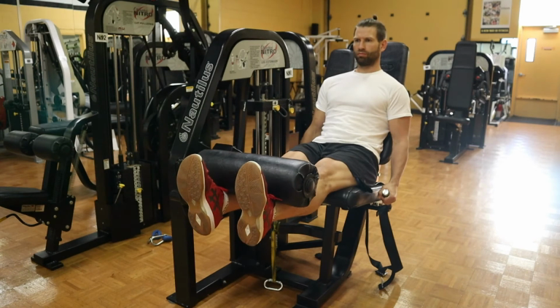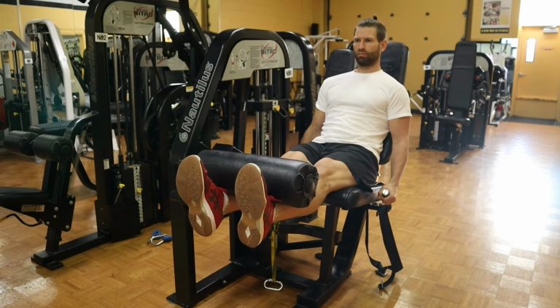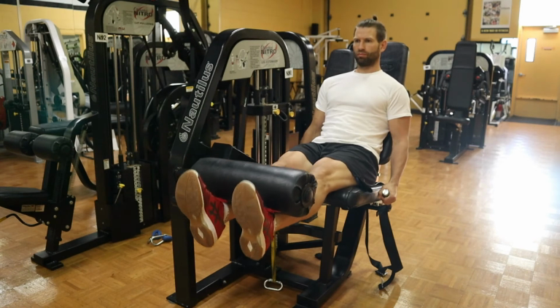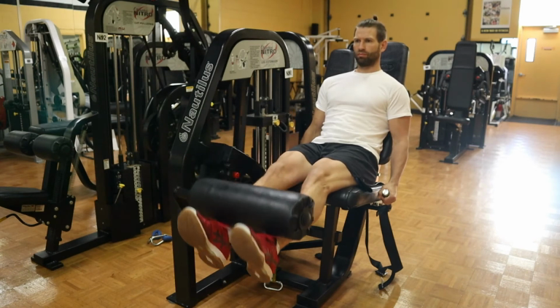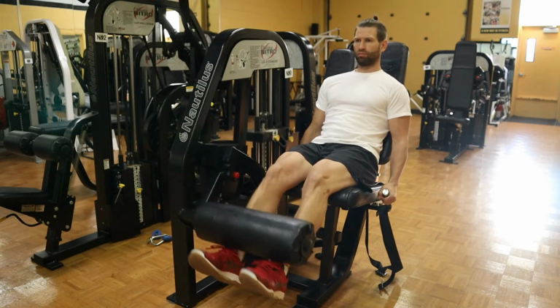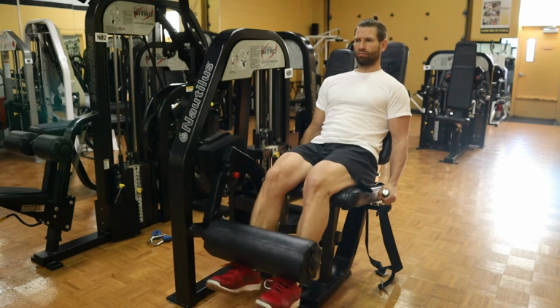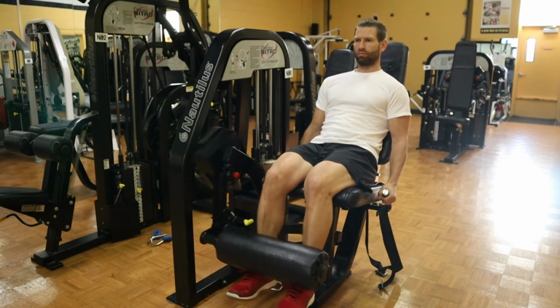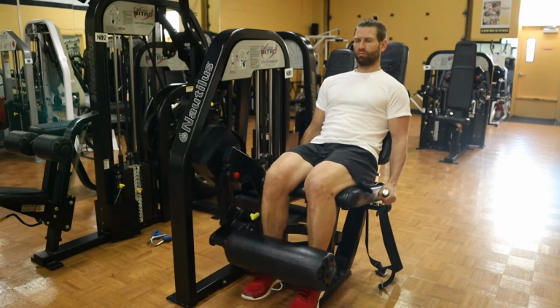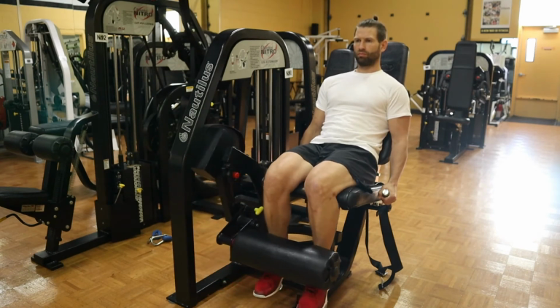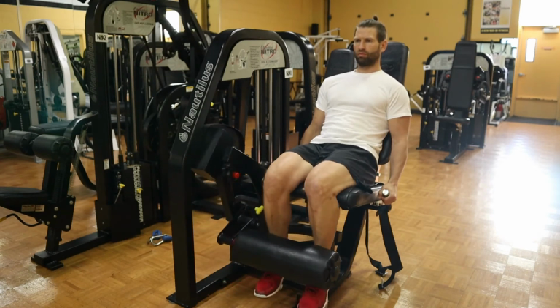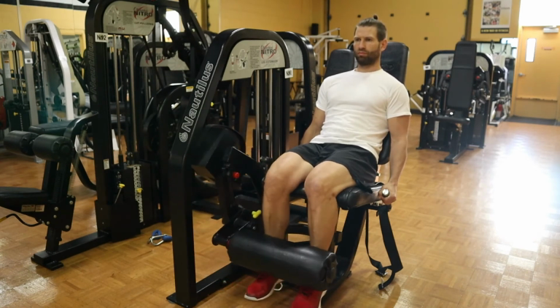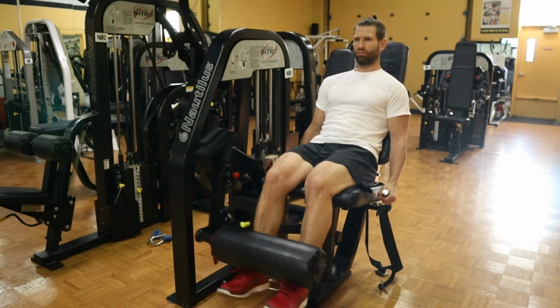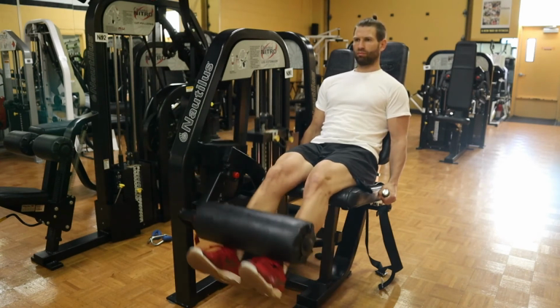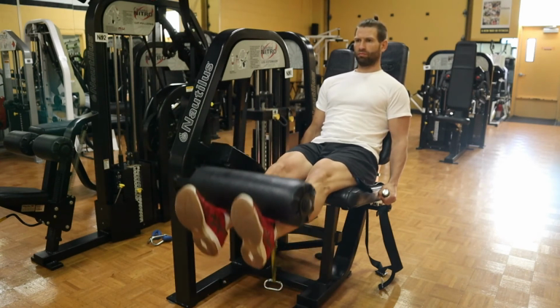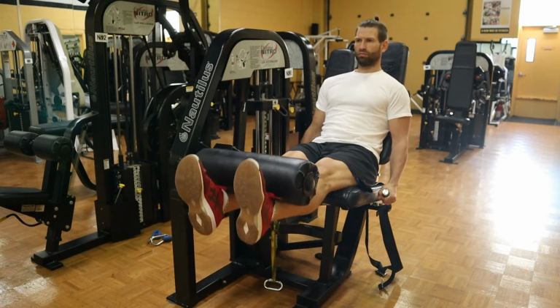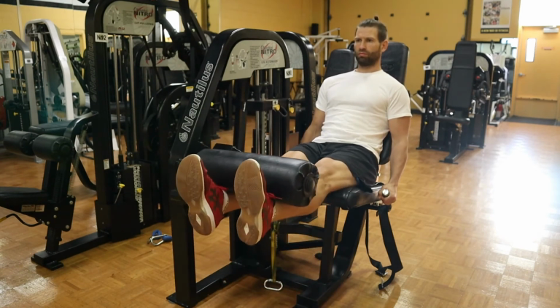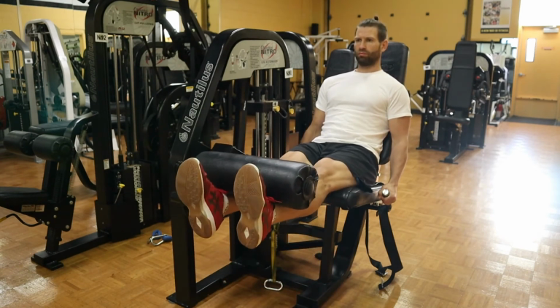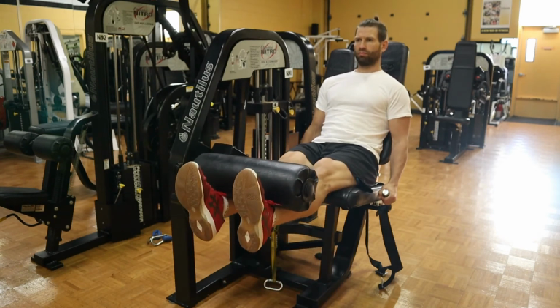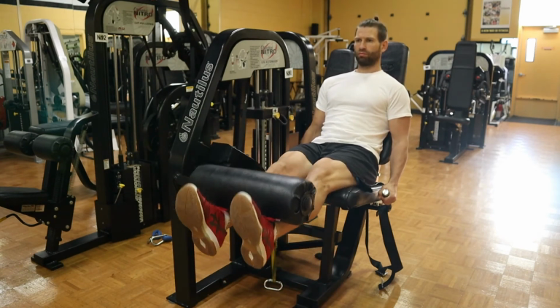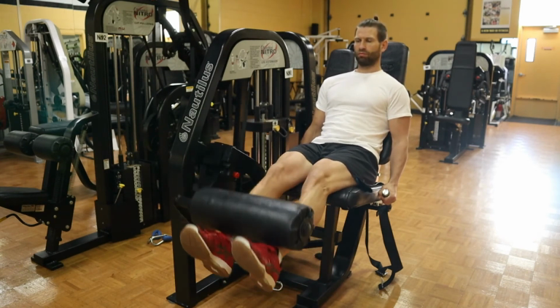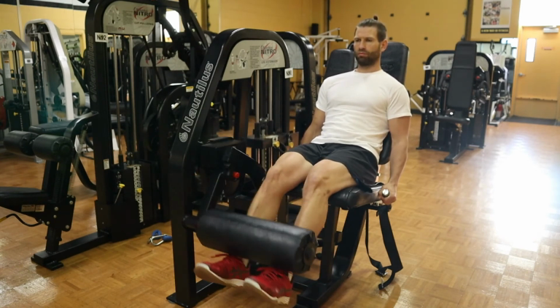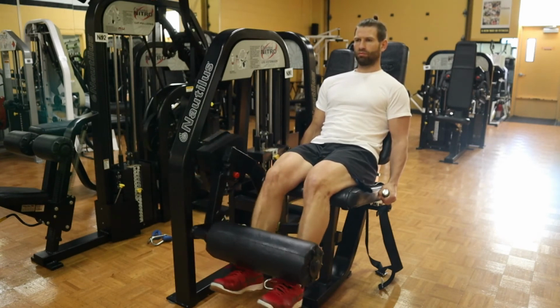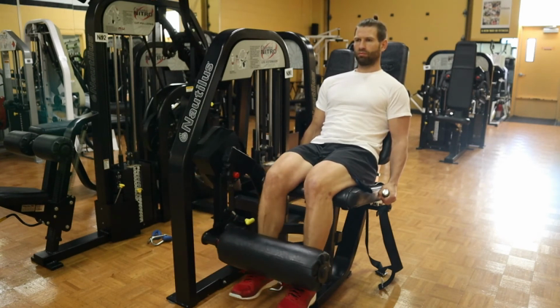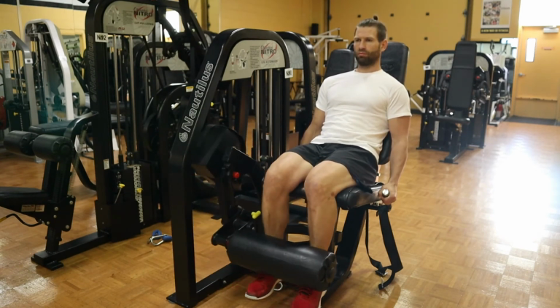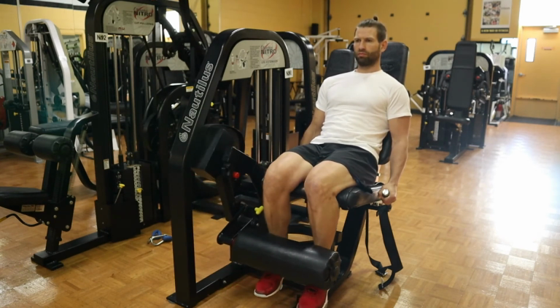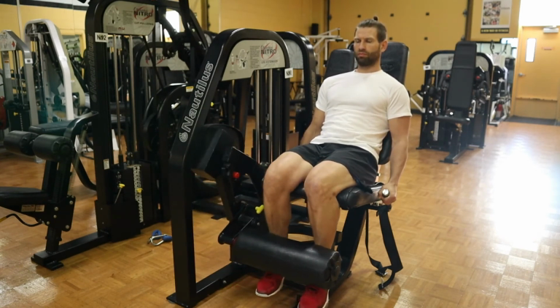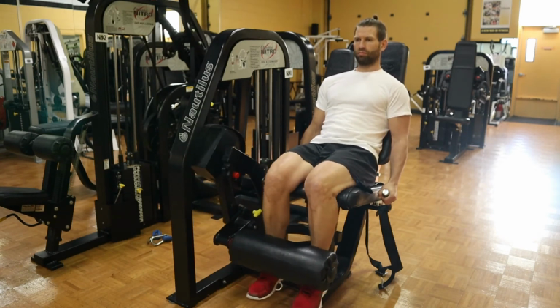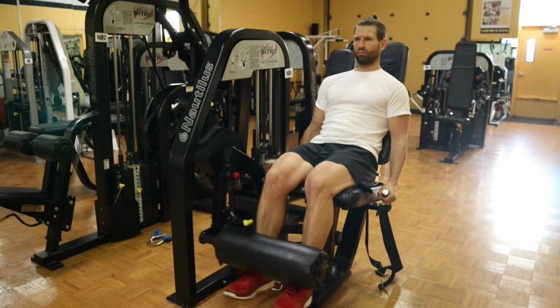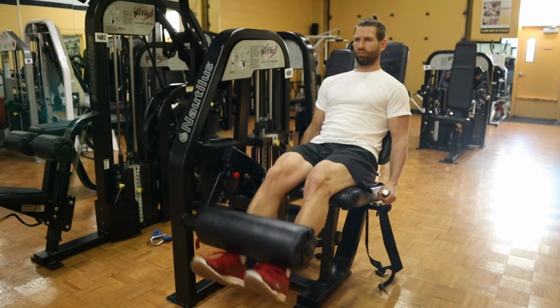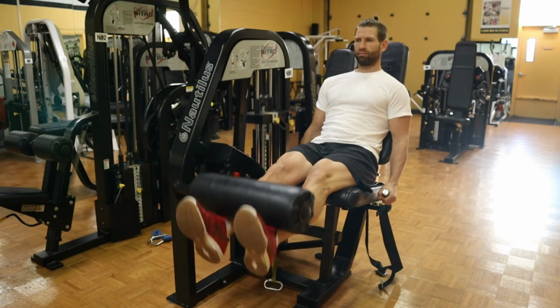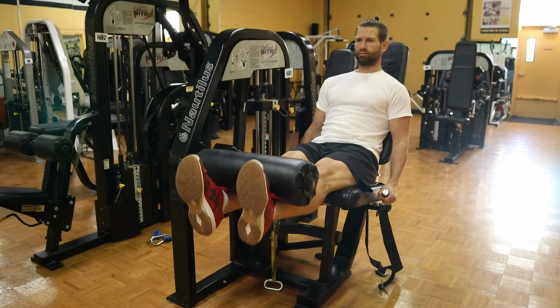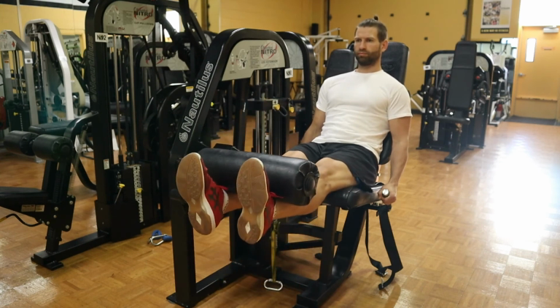Move through a controlled range of motion. It's fine to lock out at the end position as long as it doesn't bother you.